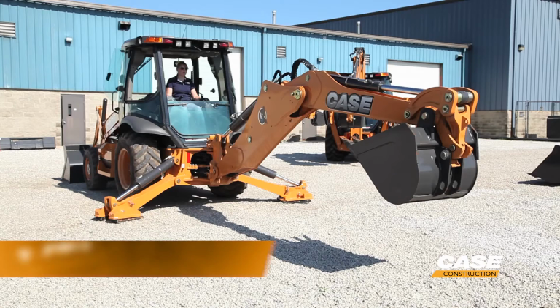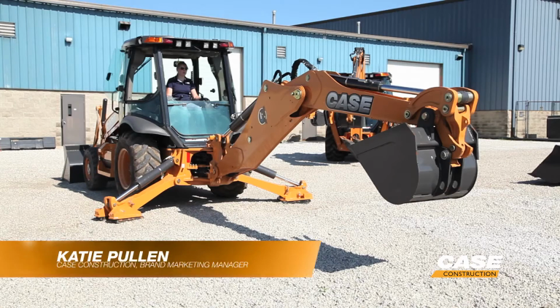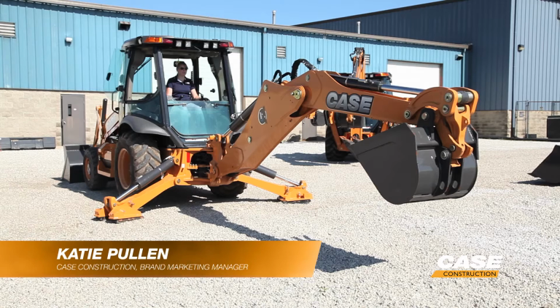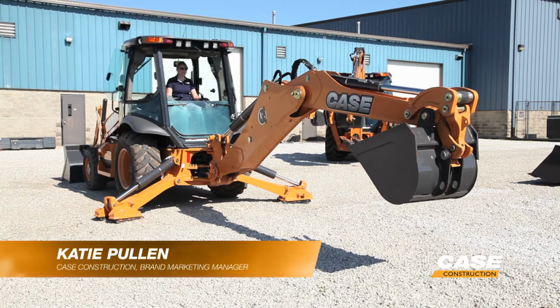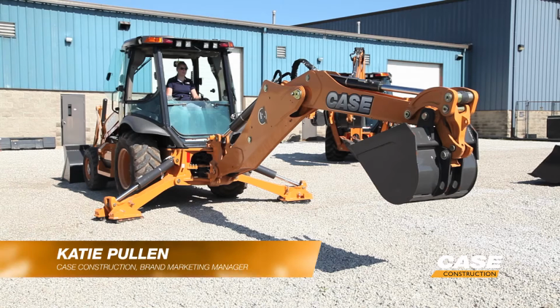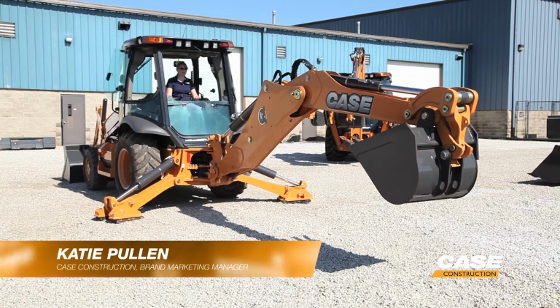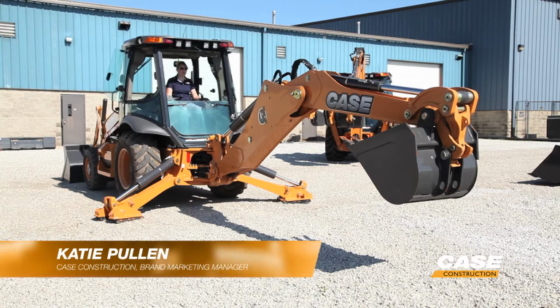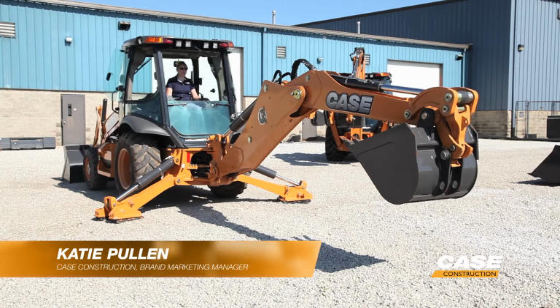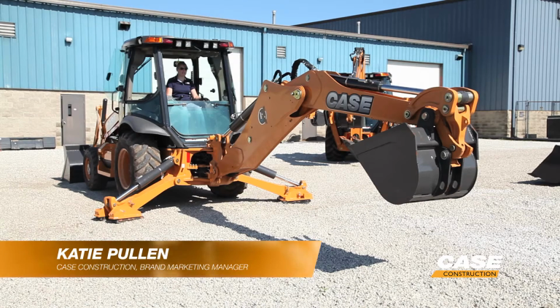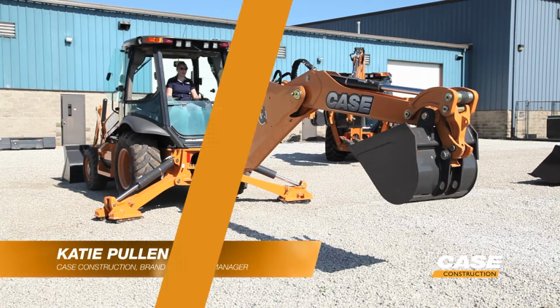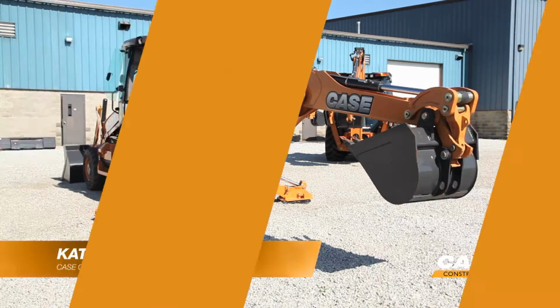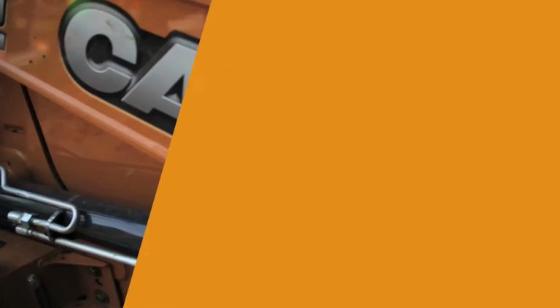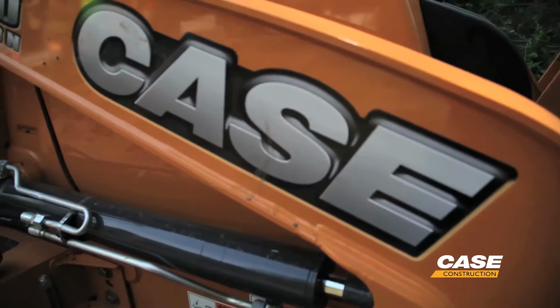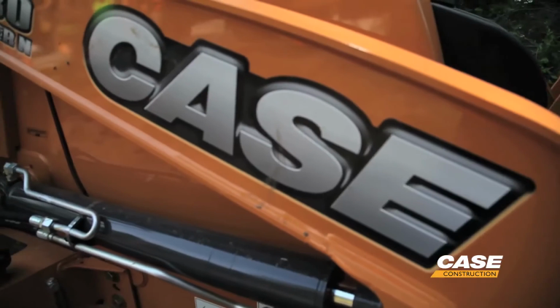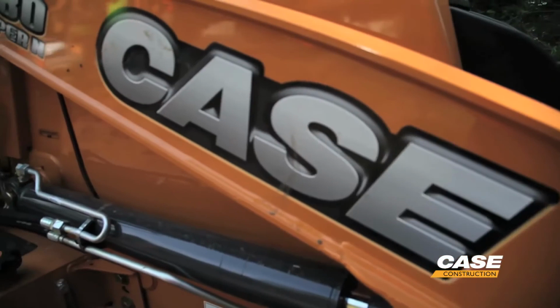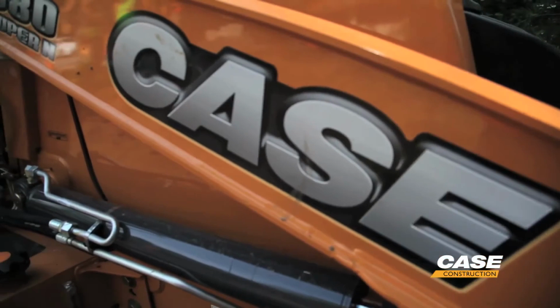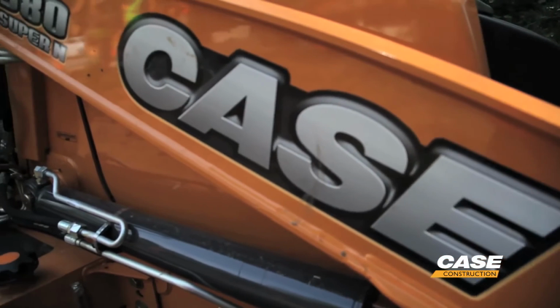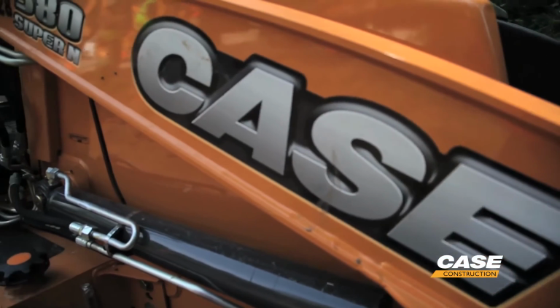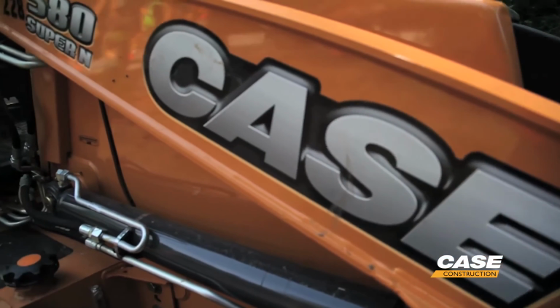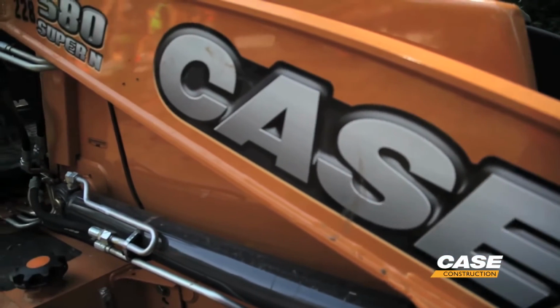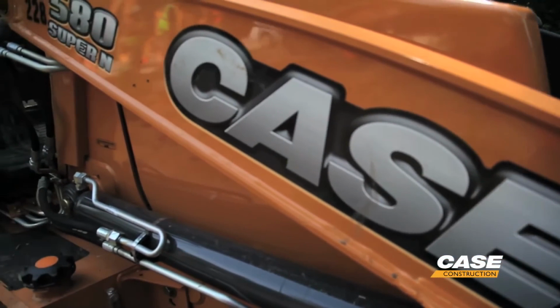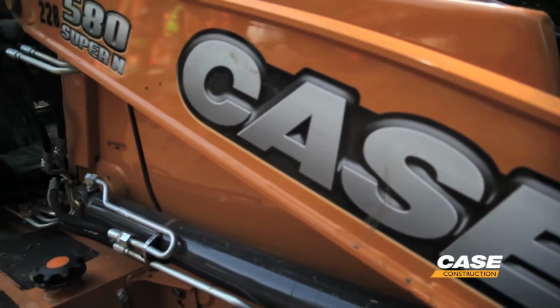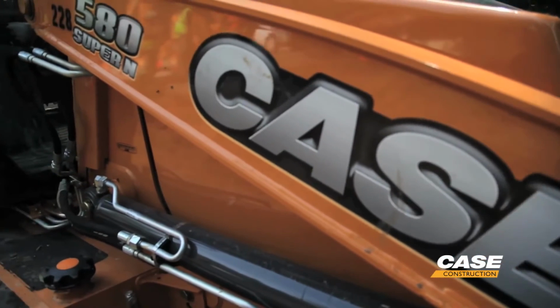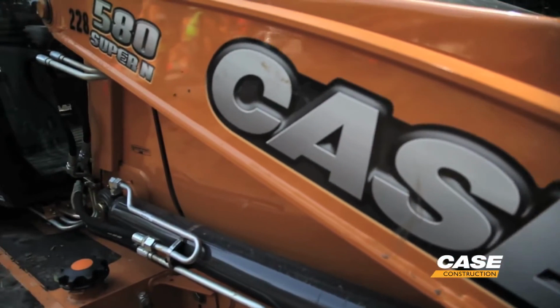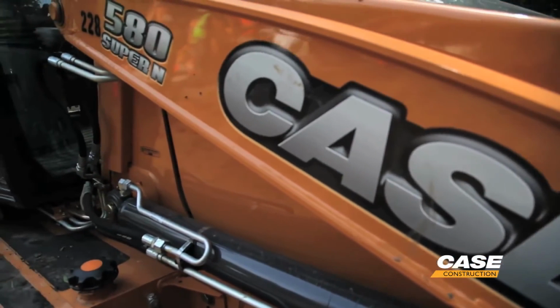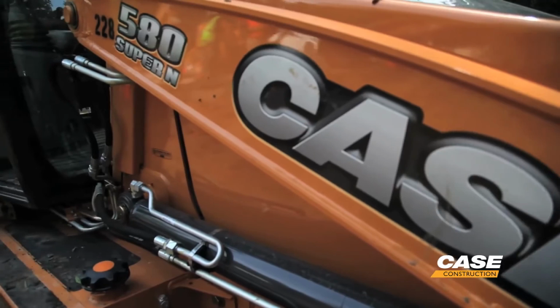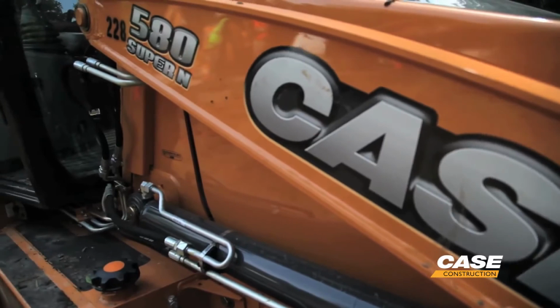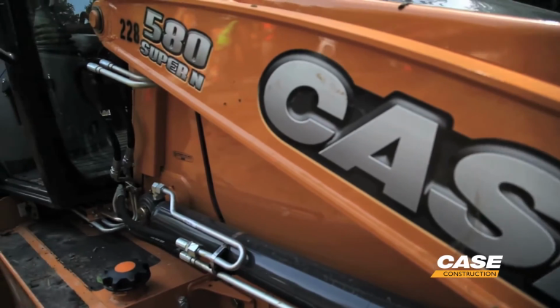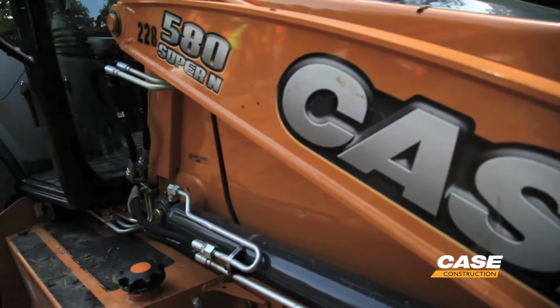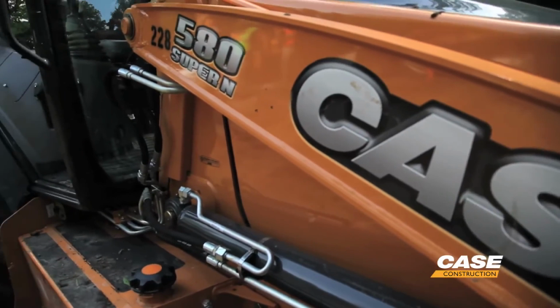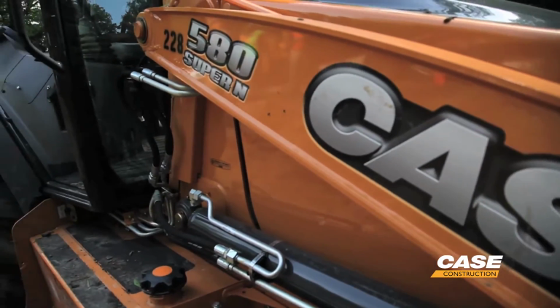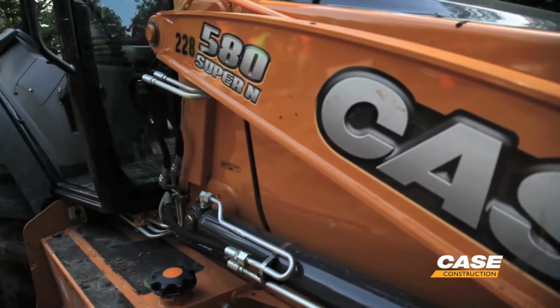ProControl is available on all Case backhoes. It's a standard feature on our 580N and larger machines and optional on our 580NEP.